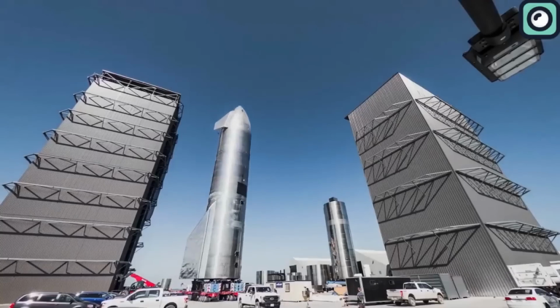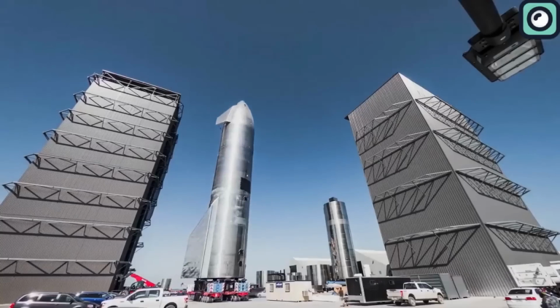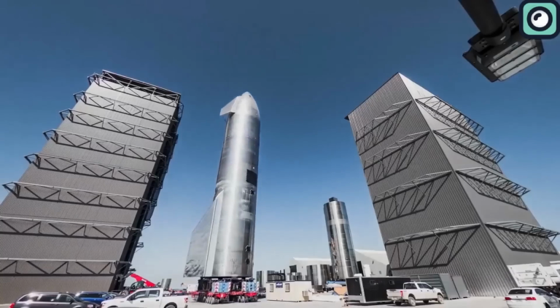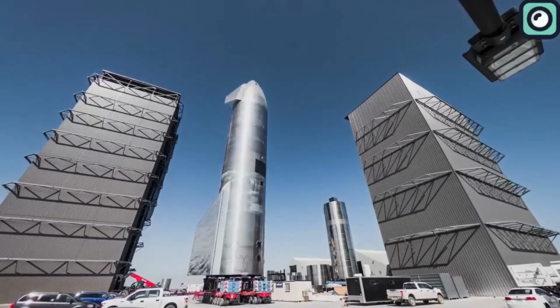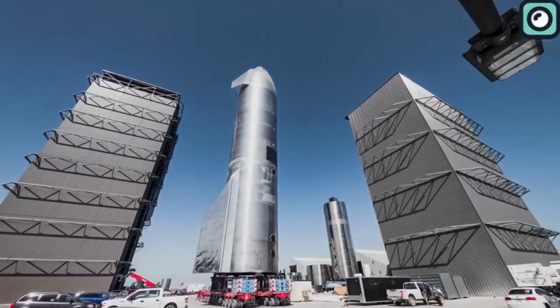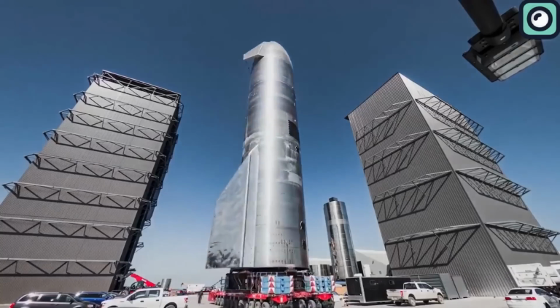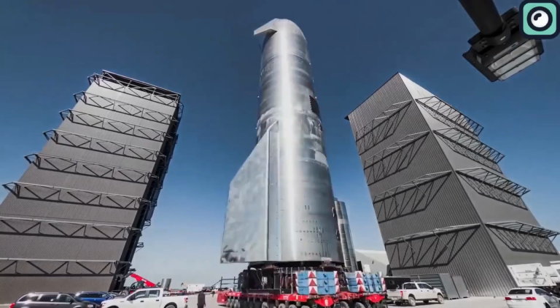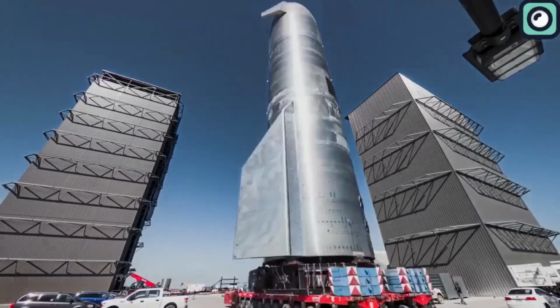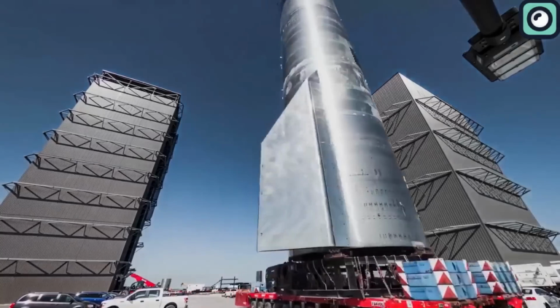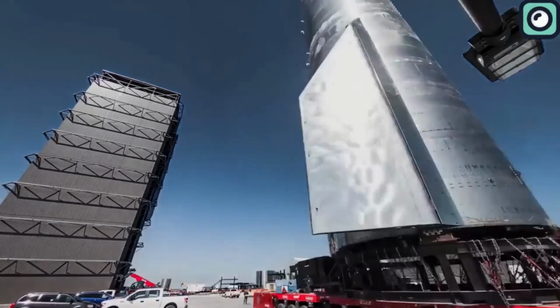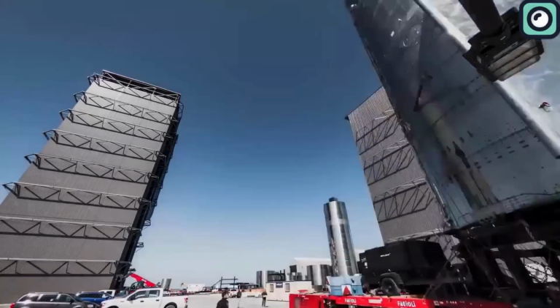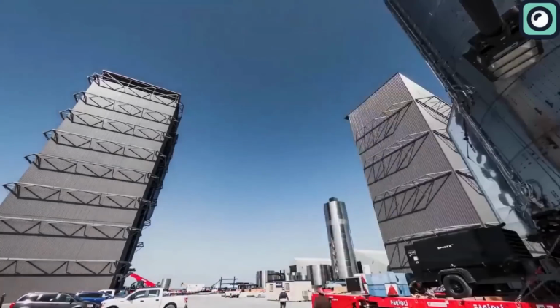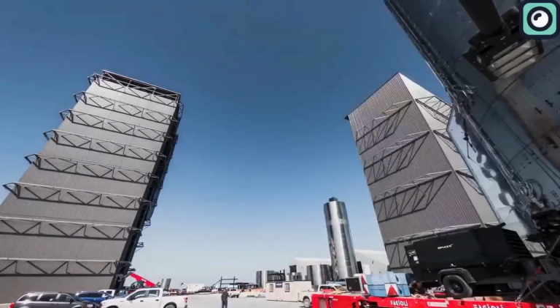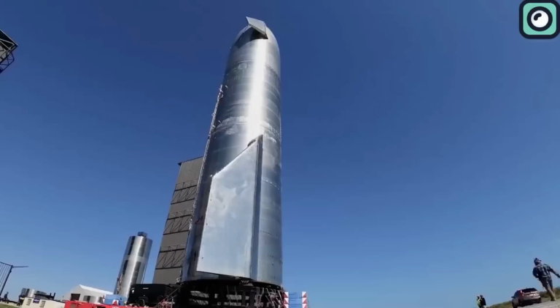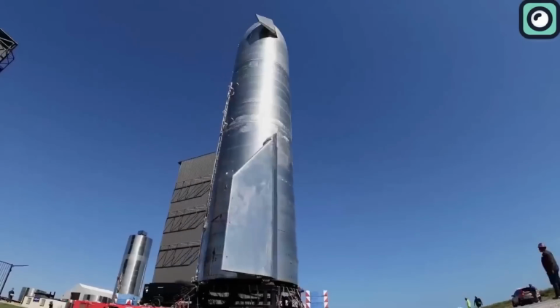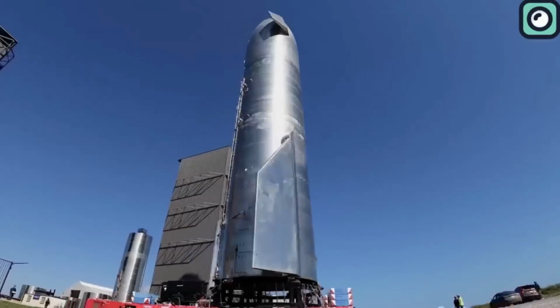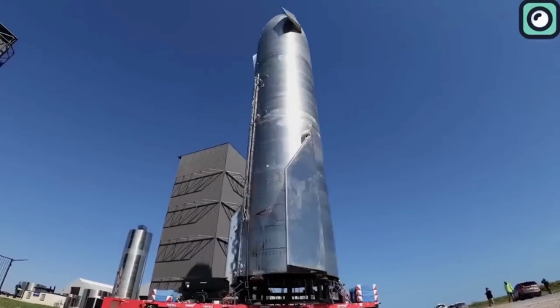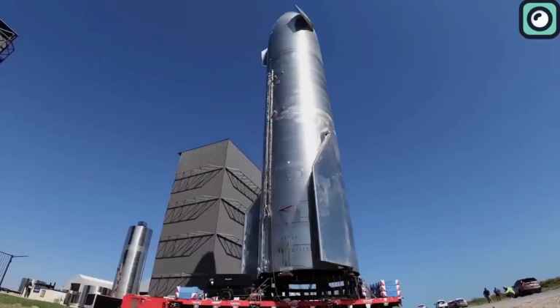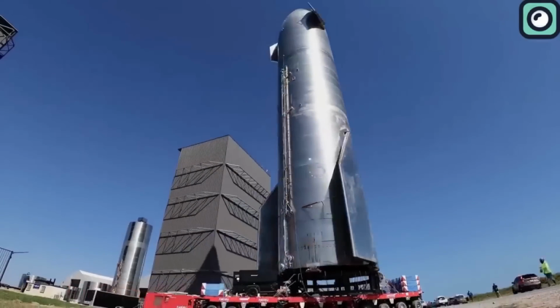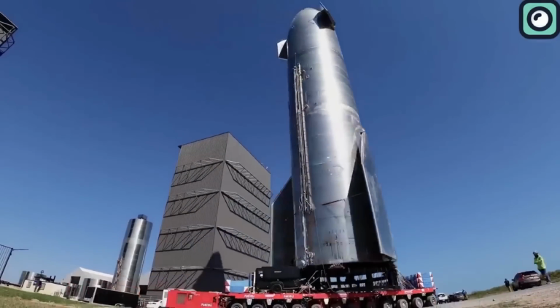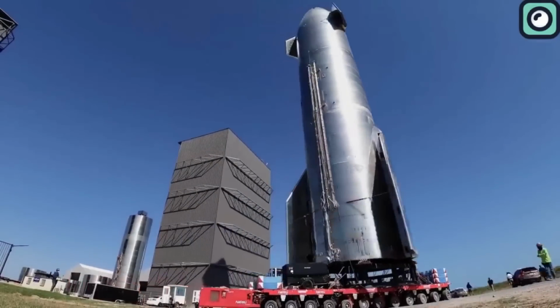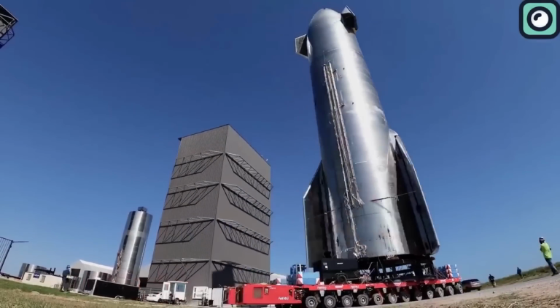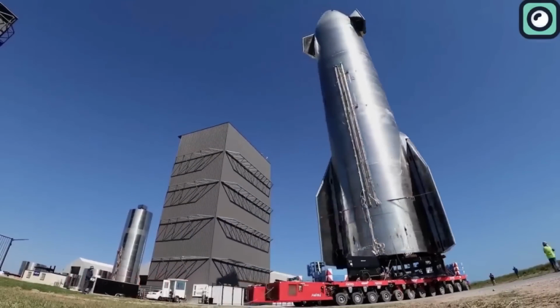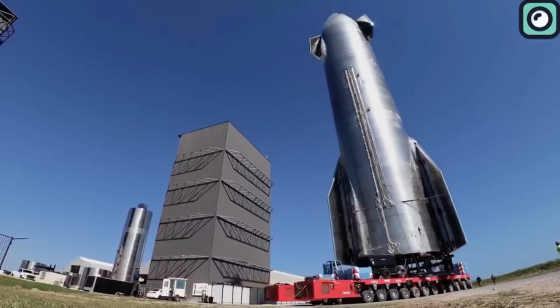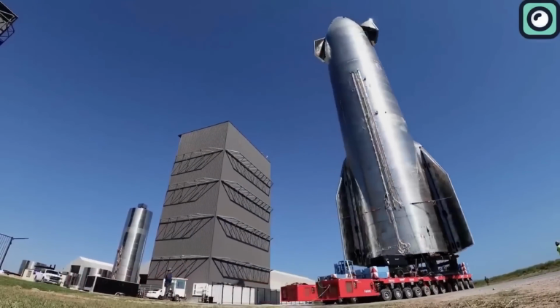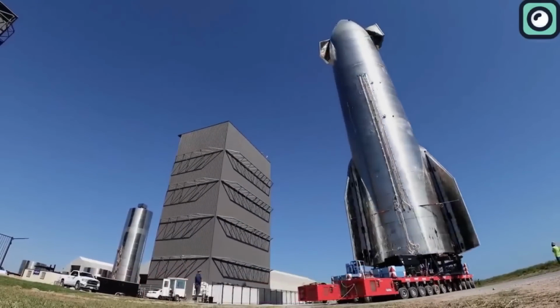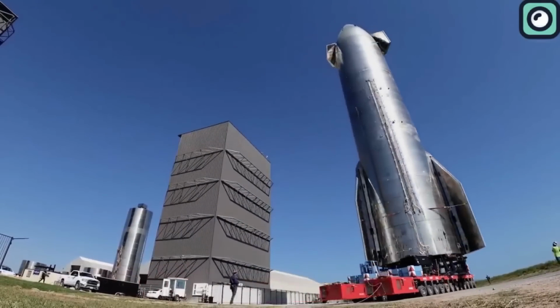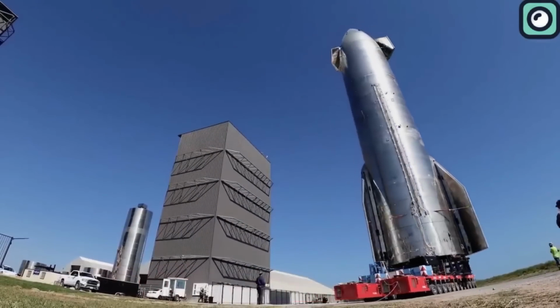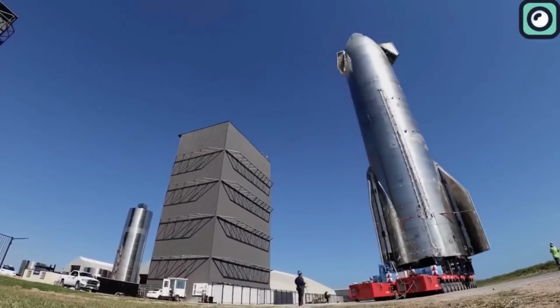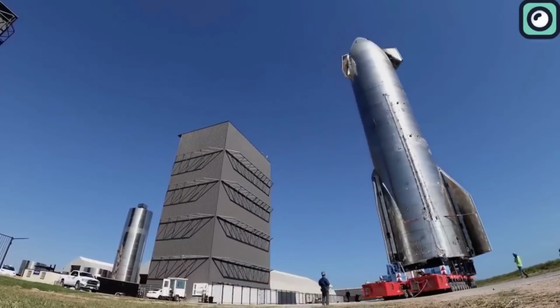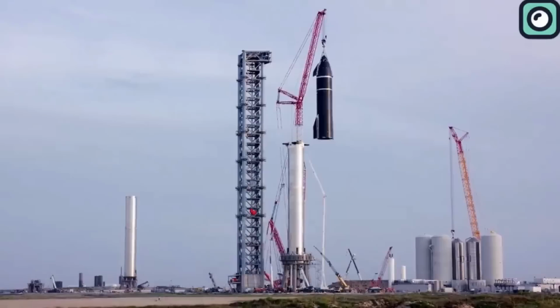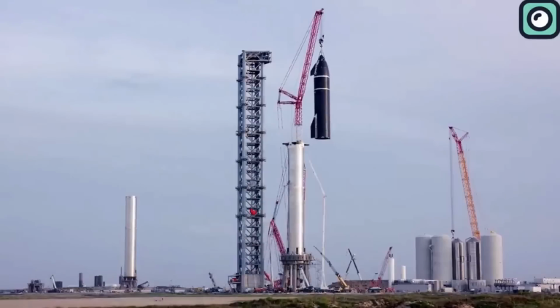Recently, SpaceX revealed a new version of Starship that brings them closer to this goal.